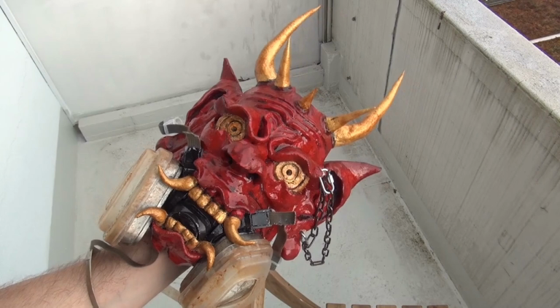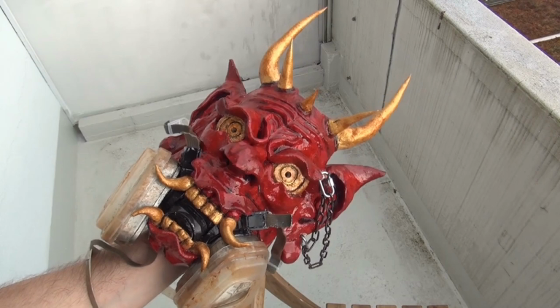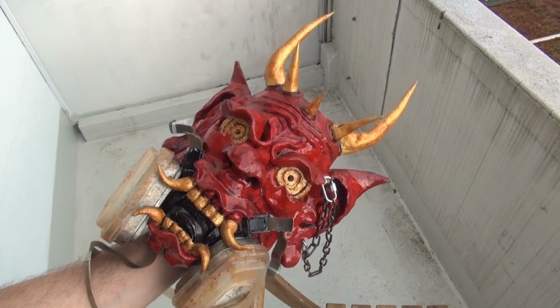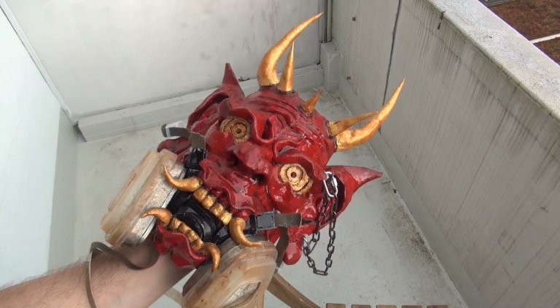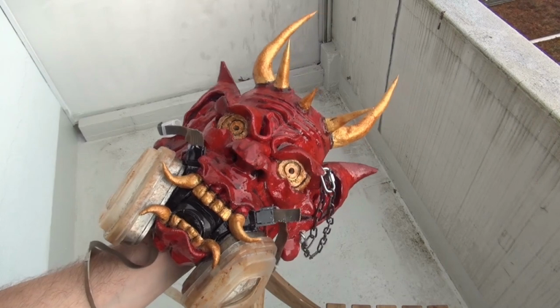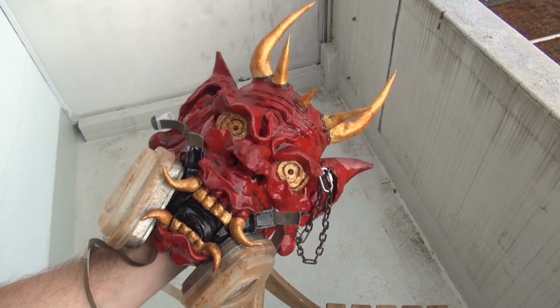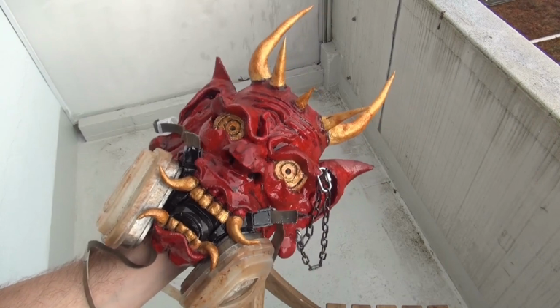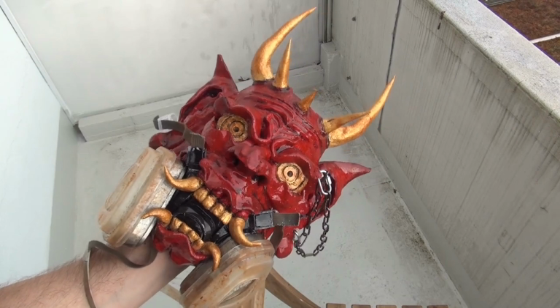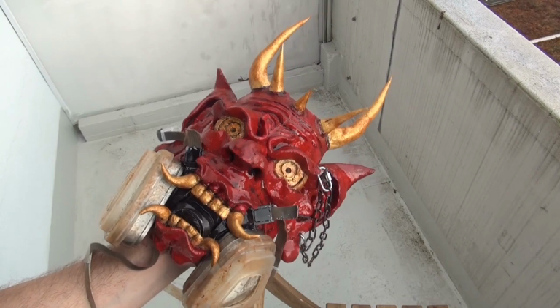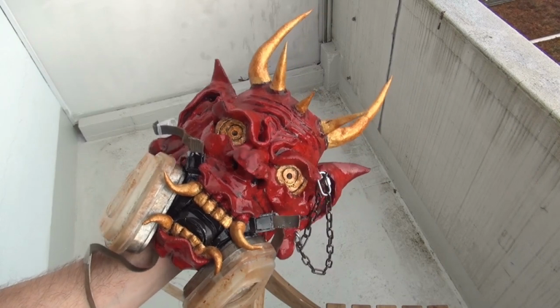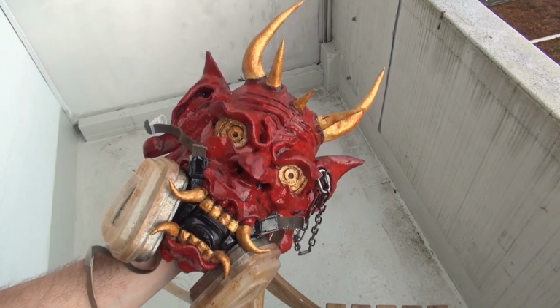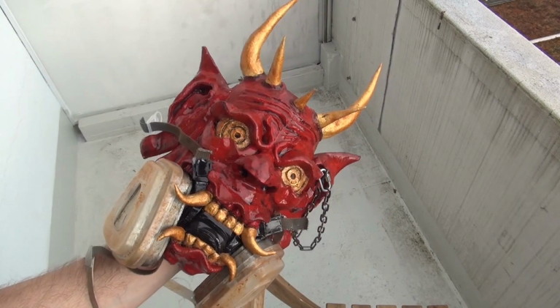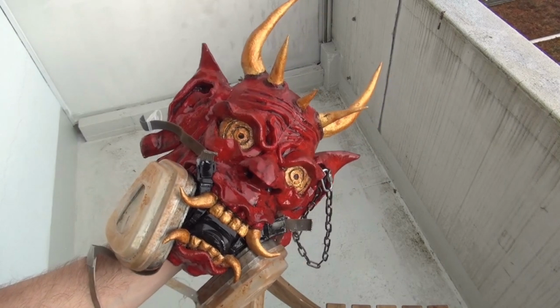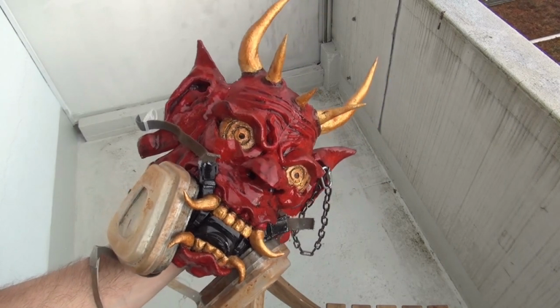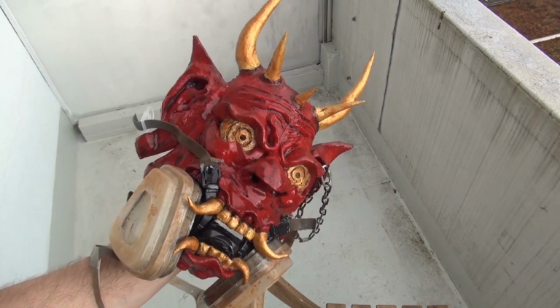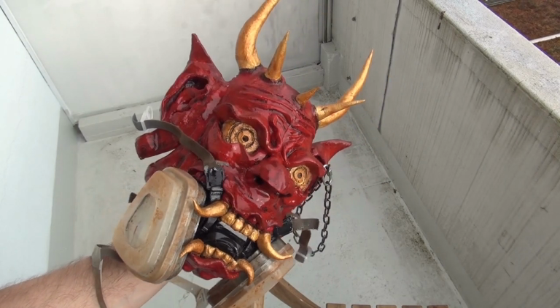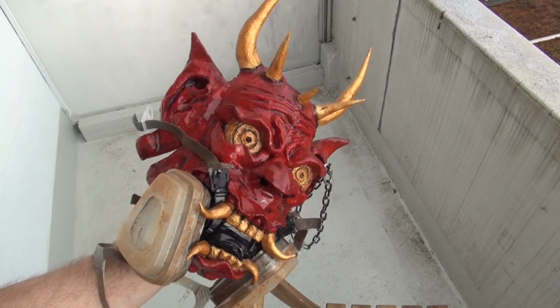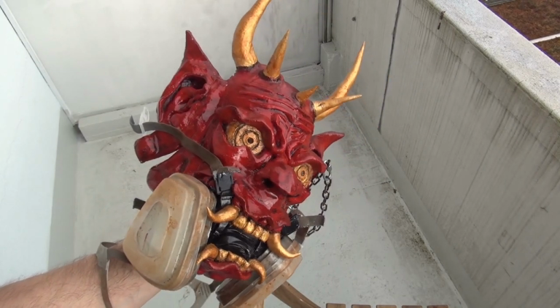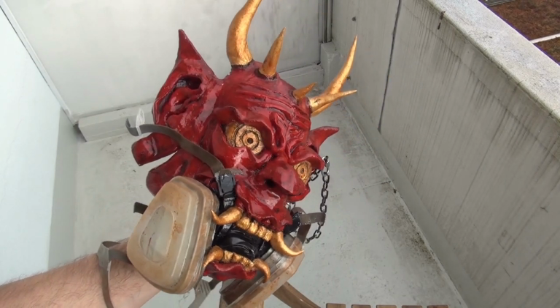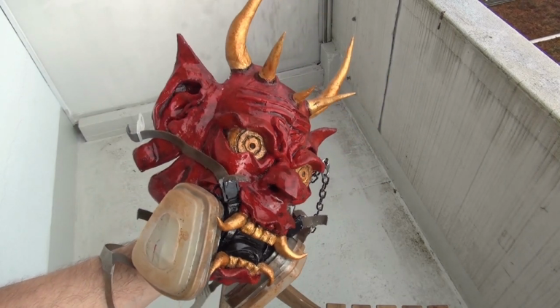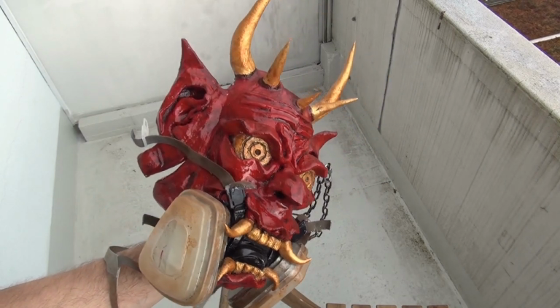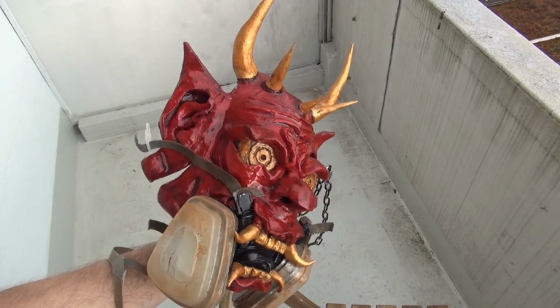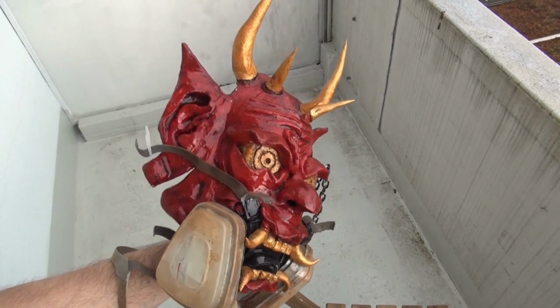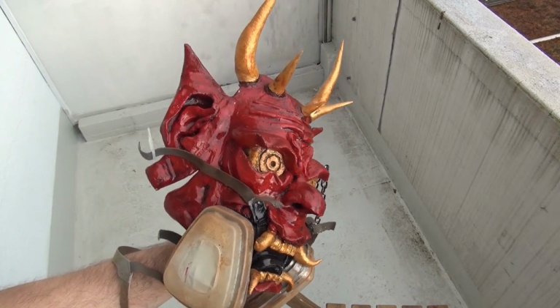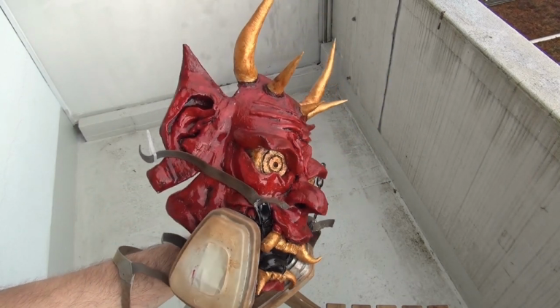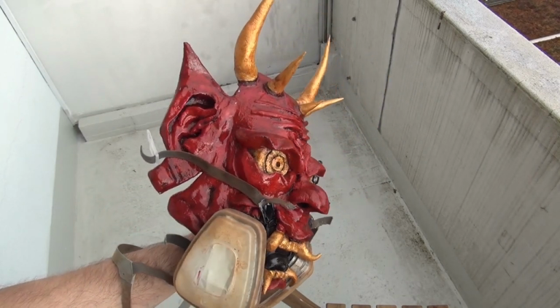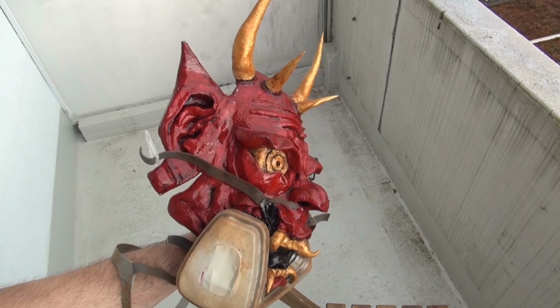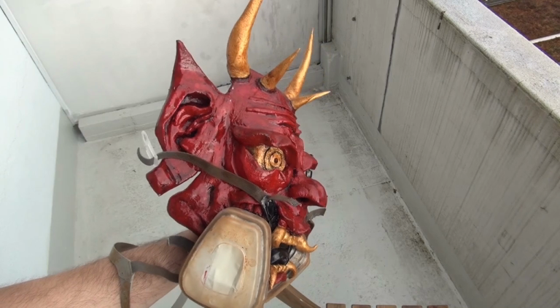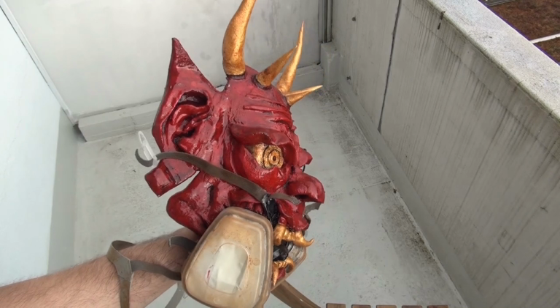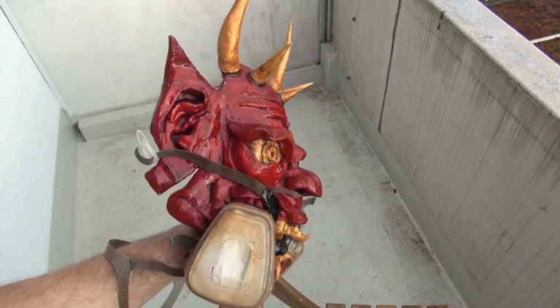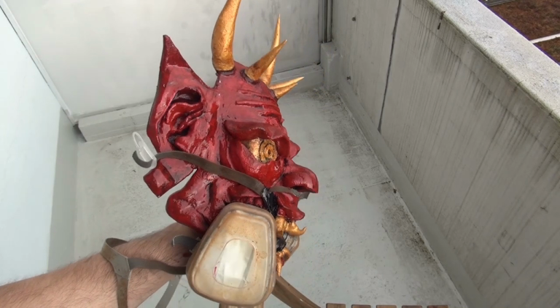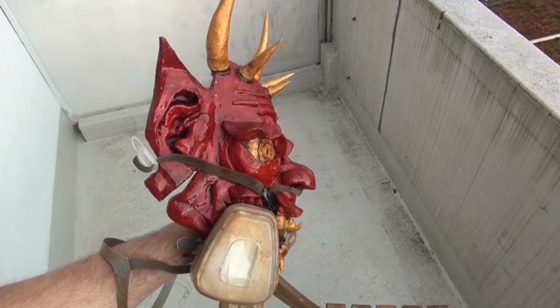Hello guys, today I'm gonna show you how I did this Hania mask with a broken dust mask.